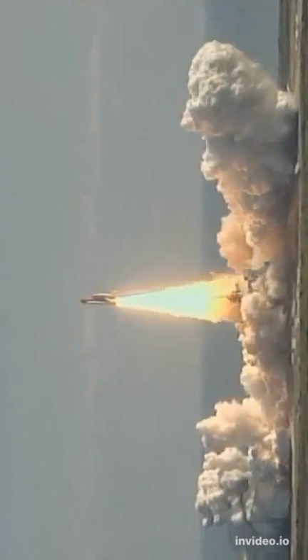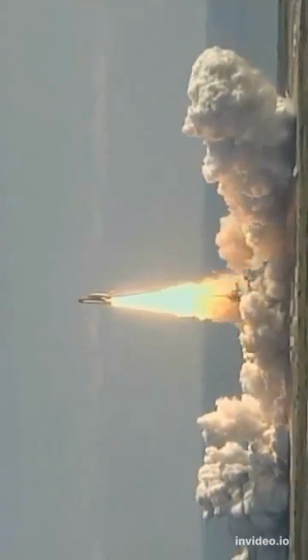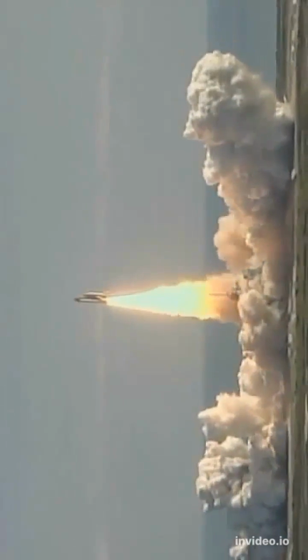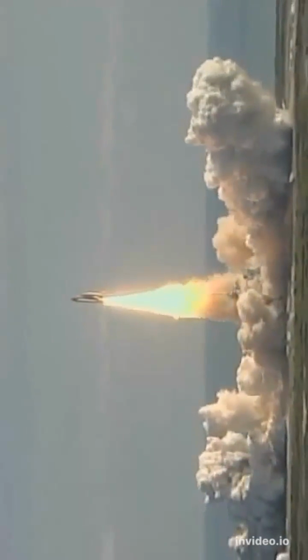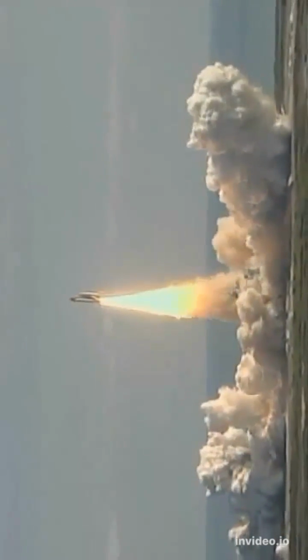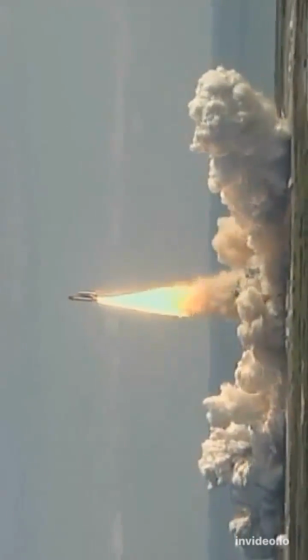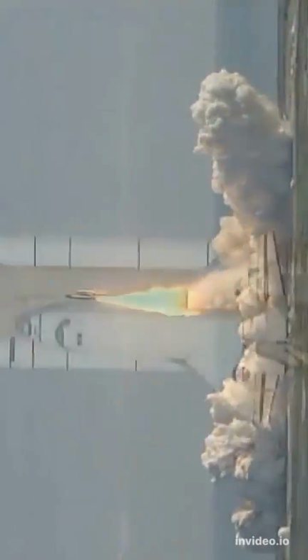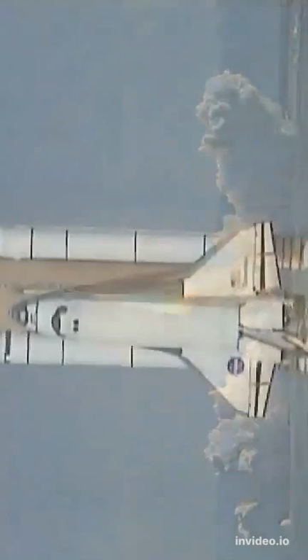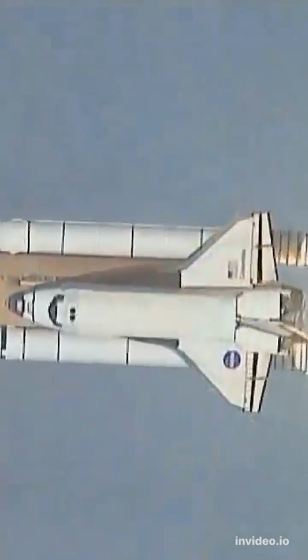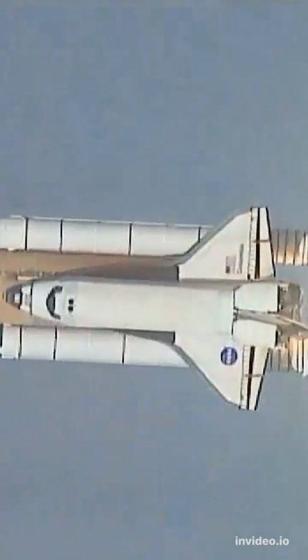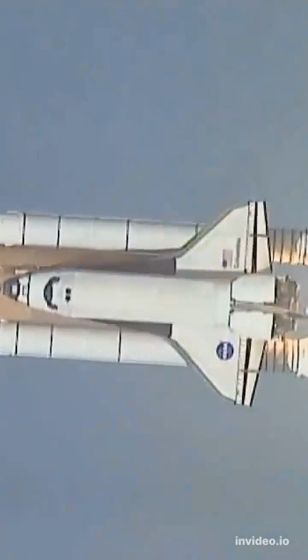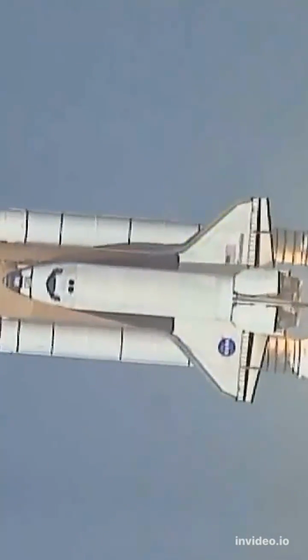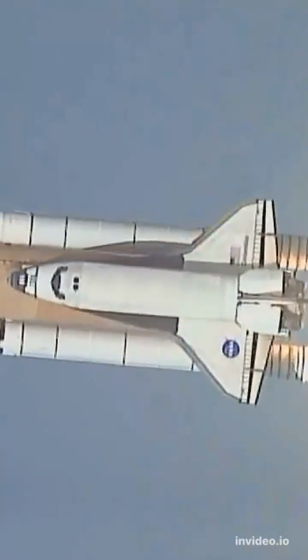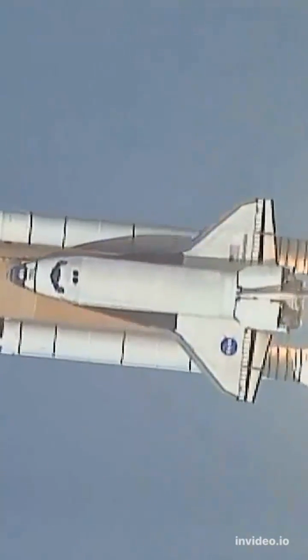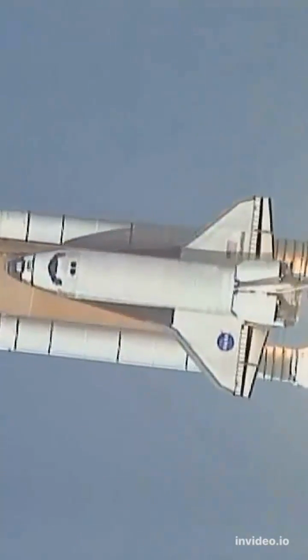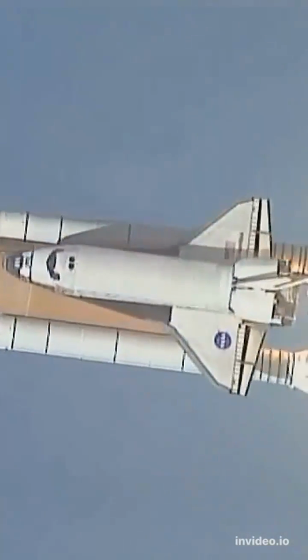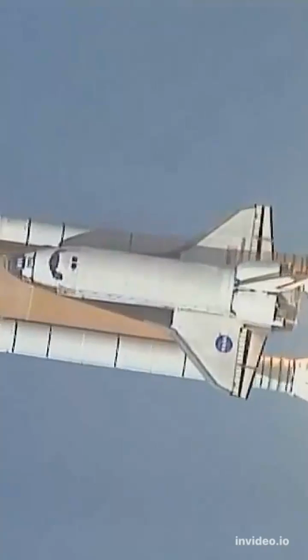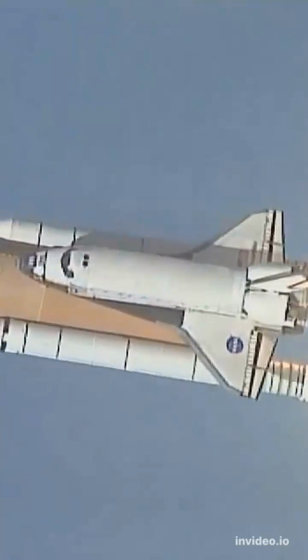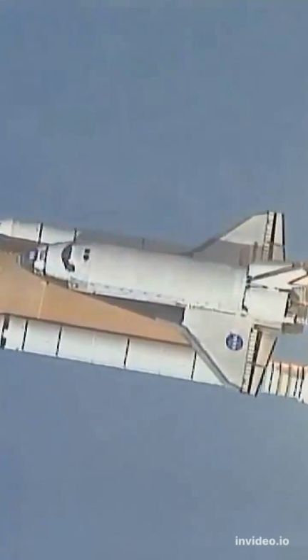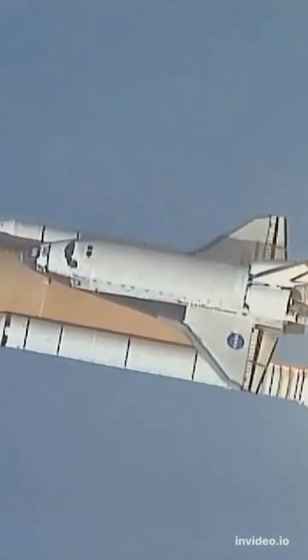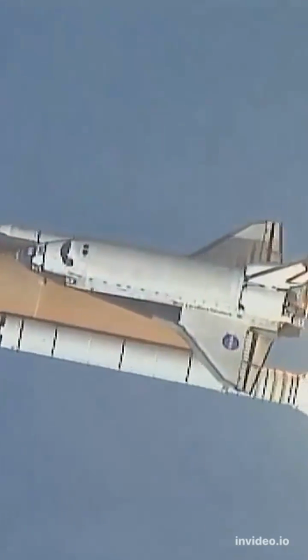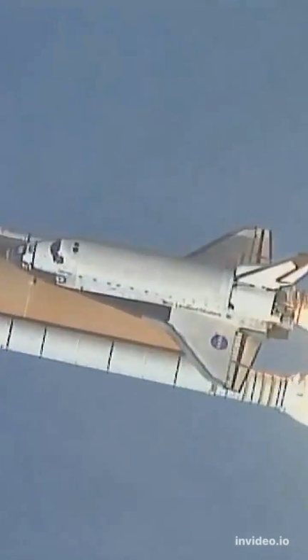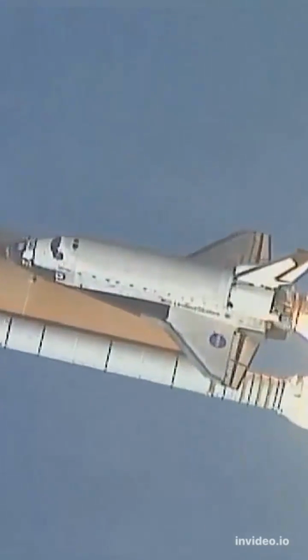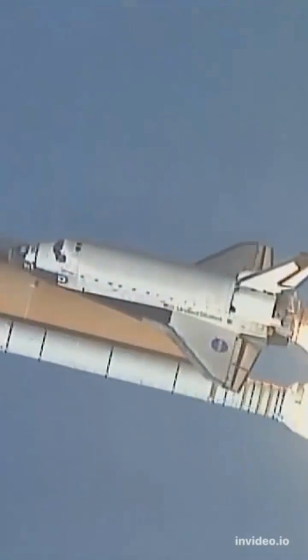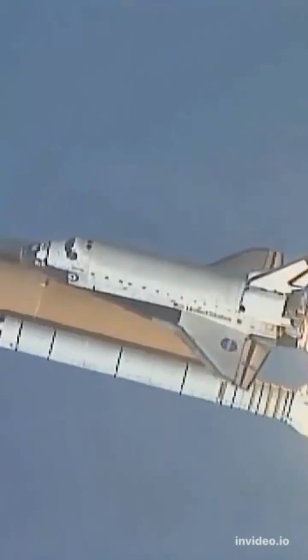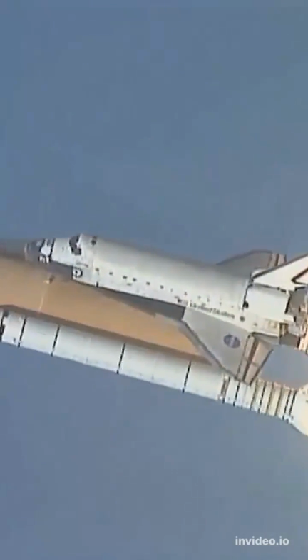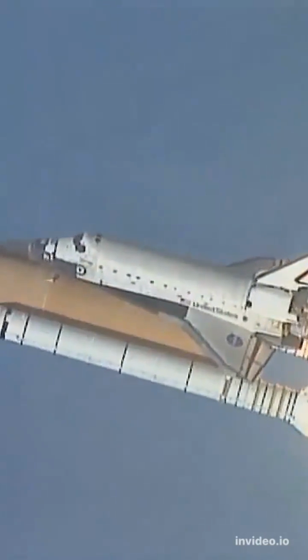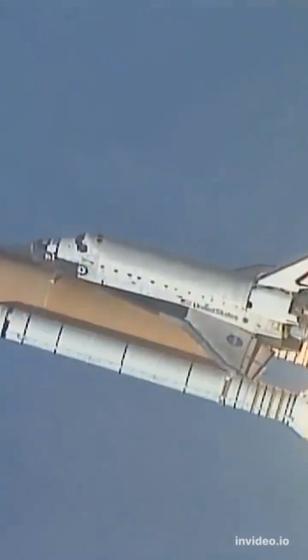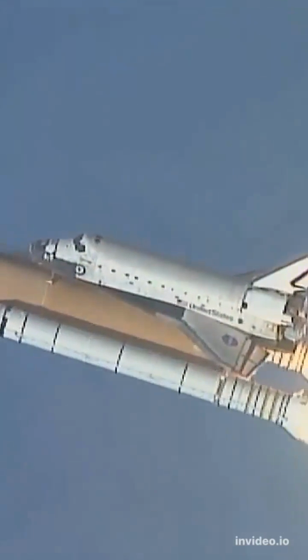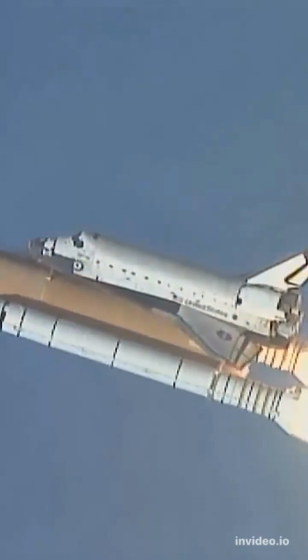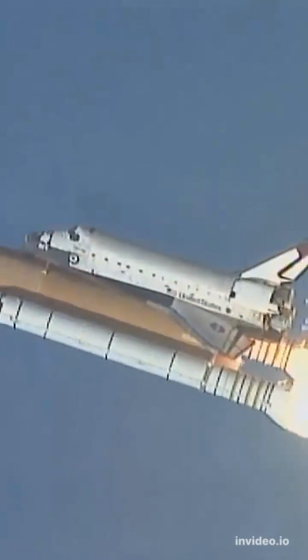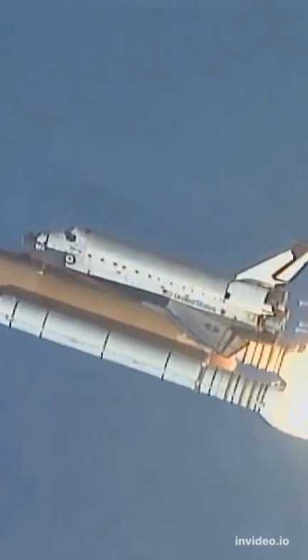Houston now controlling the flight of Columbia, the international research mission finally underway. Roger, roll Columbia.